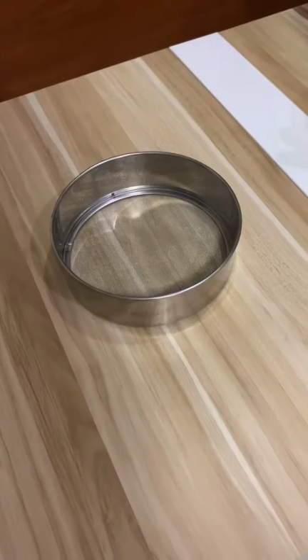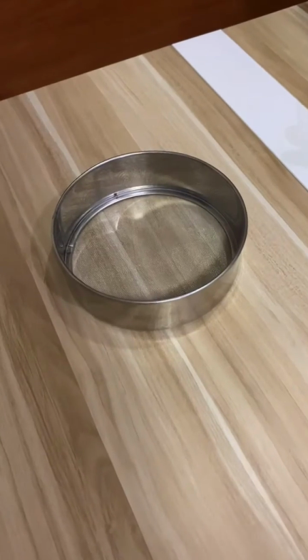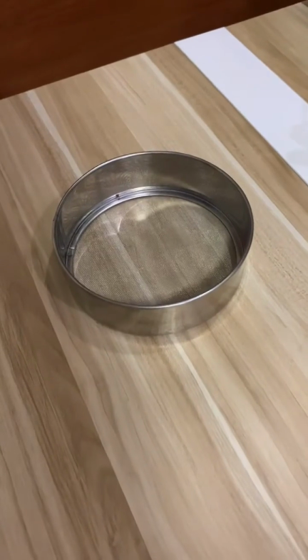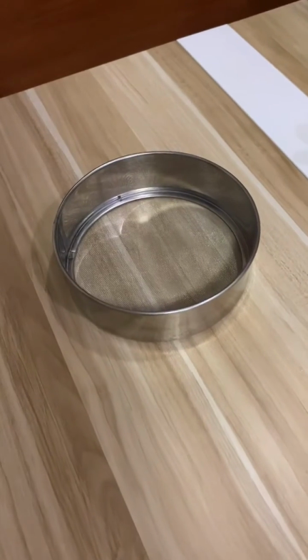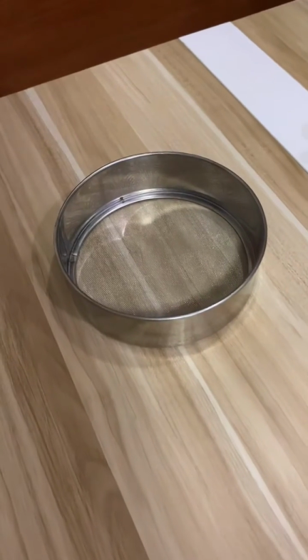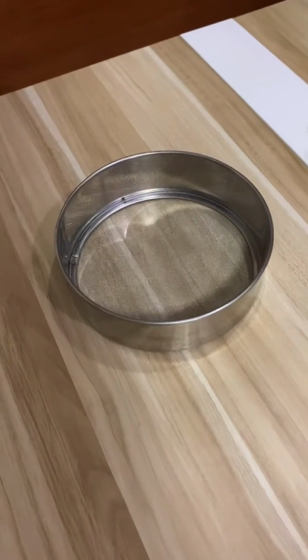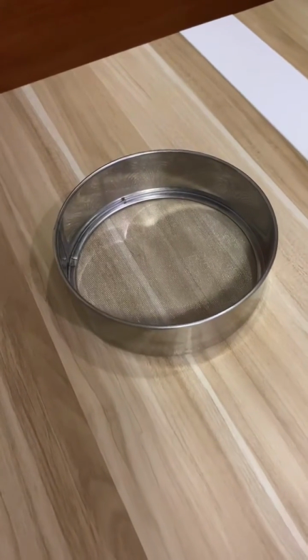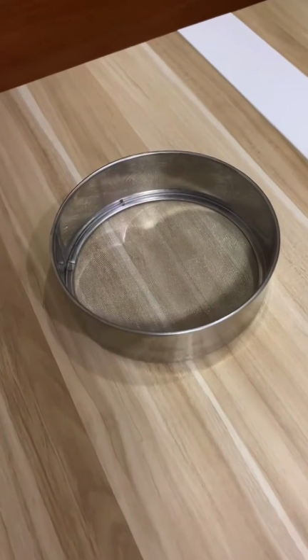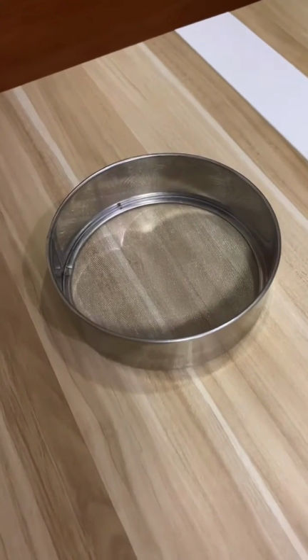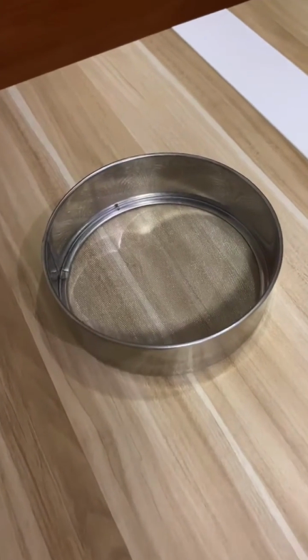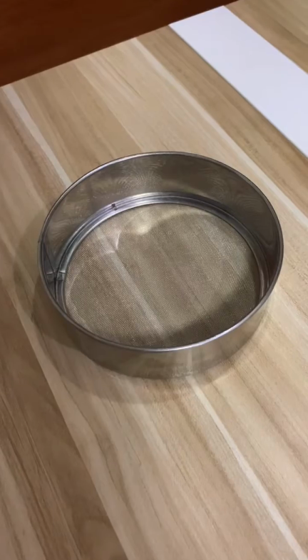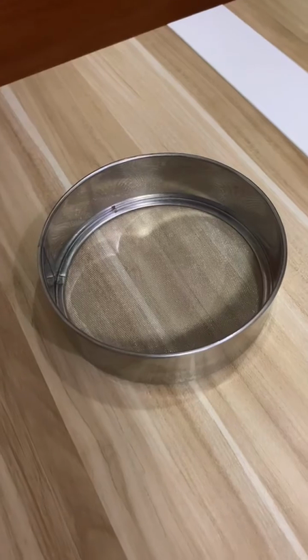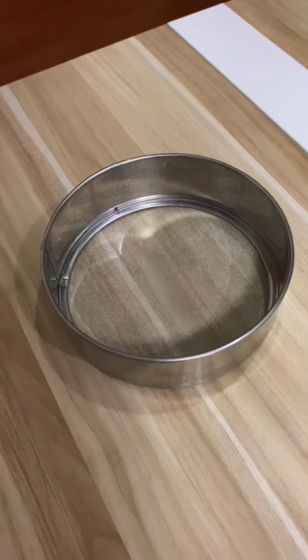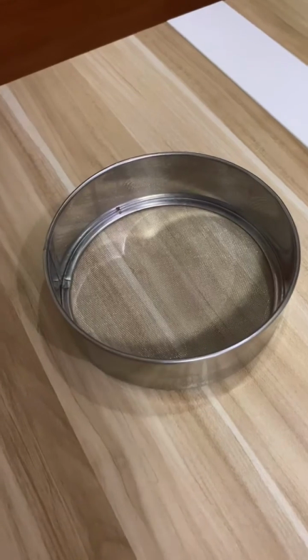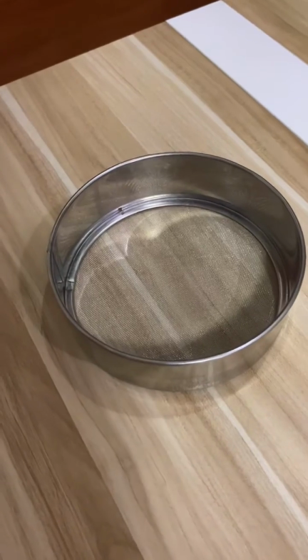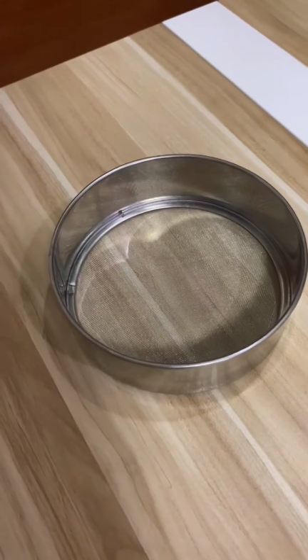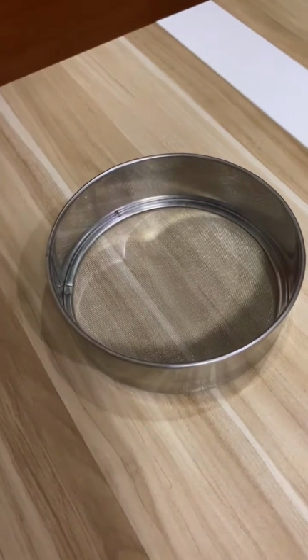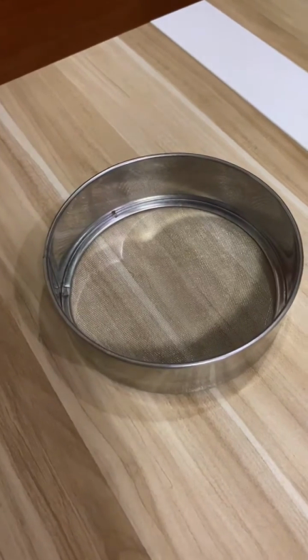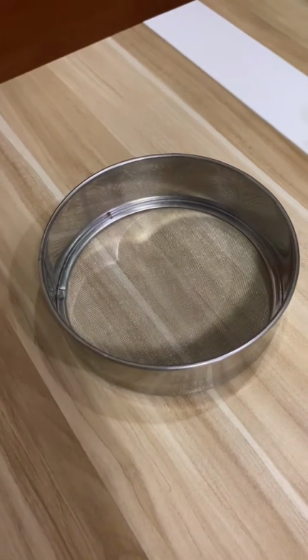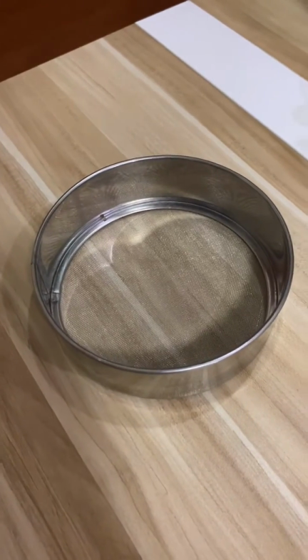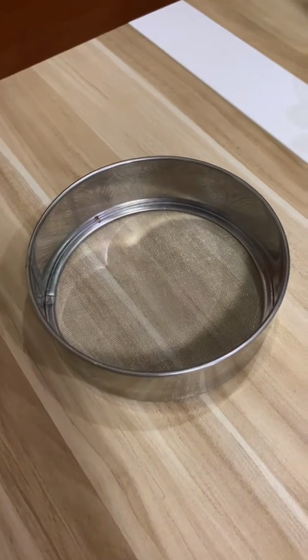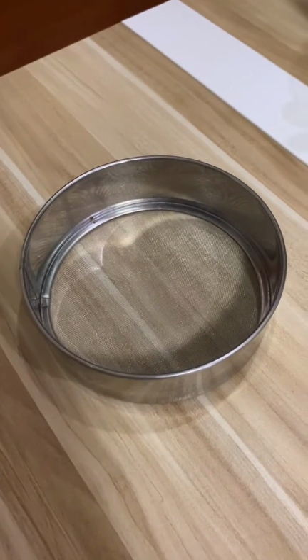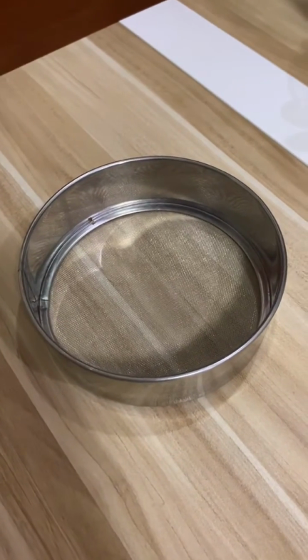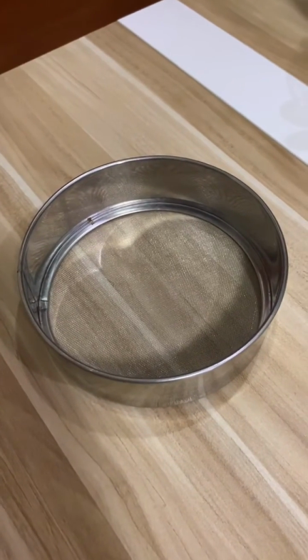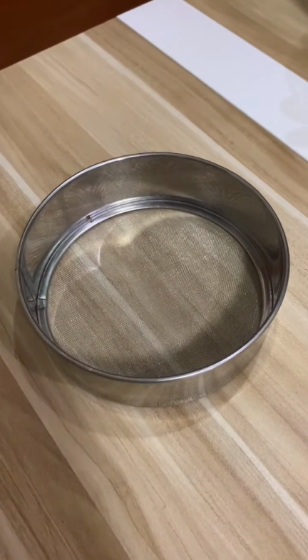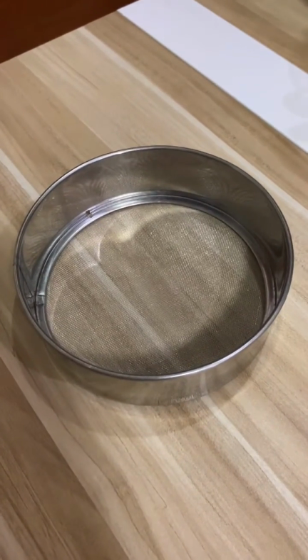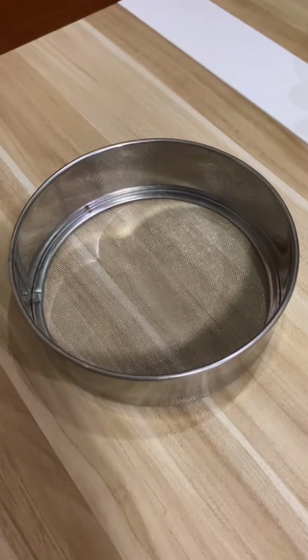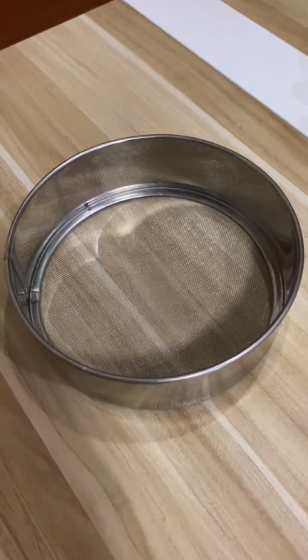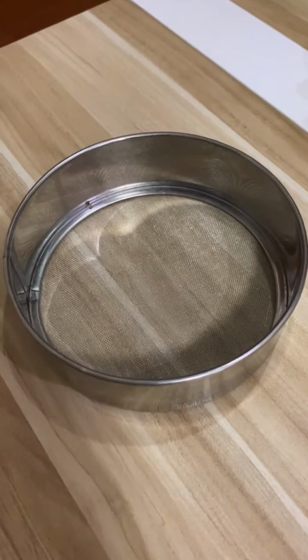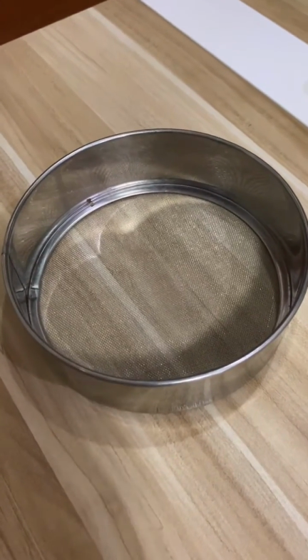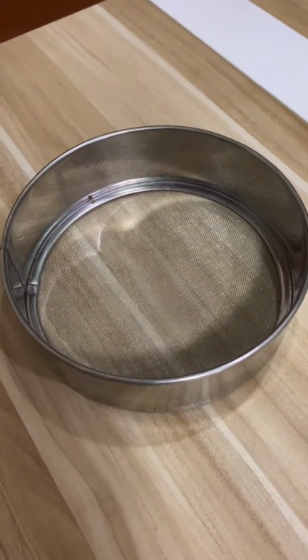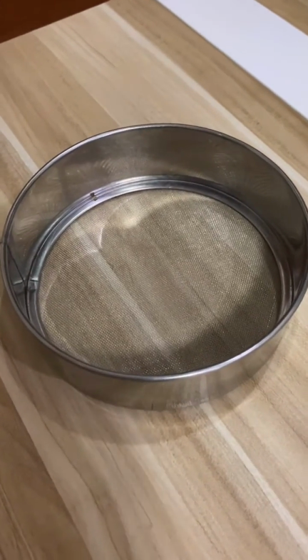Flour sifter. In case you don't have a flour sifter, you may also use a strainer as a substitute.